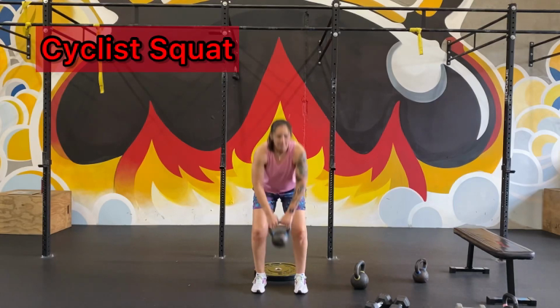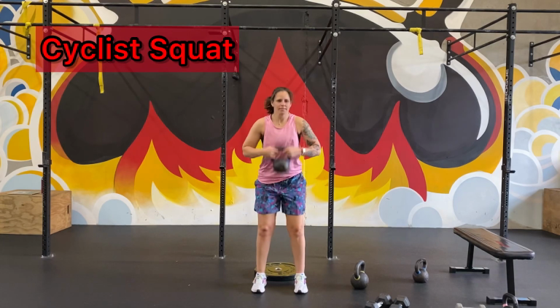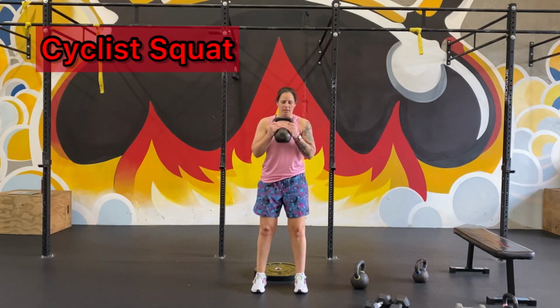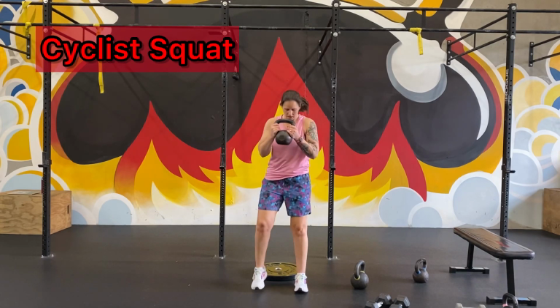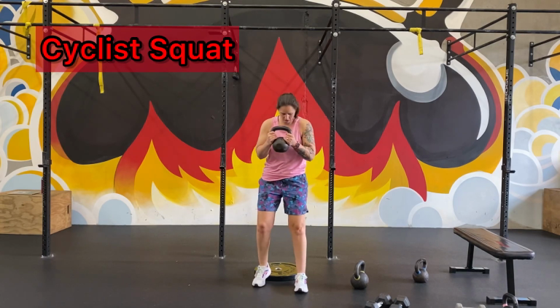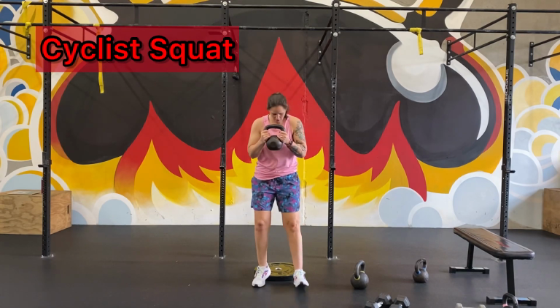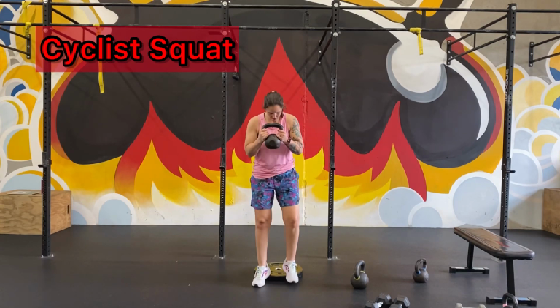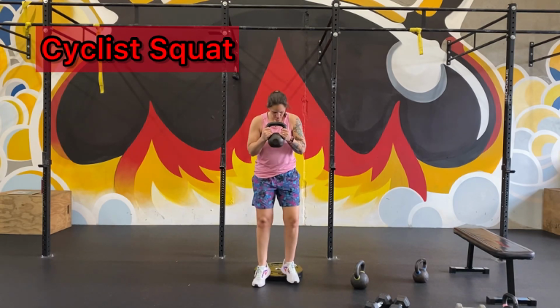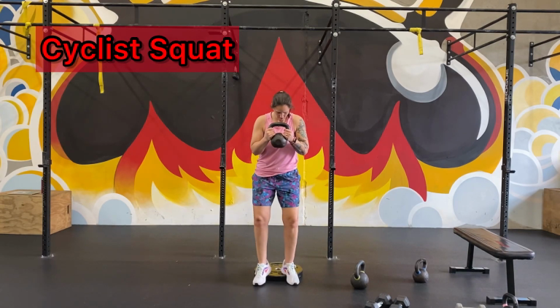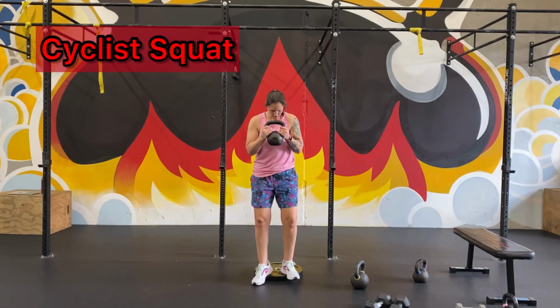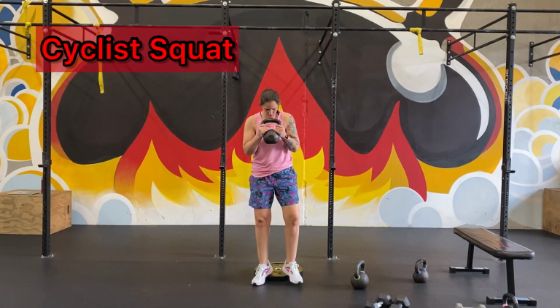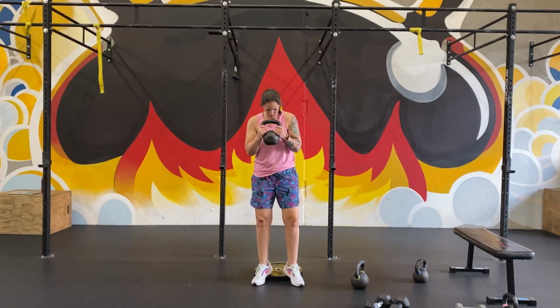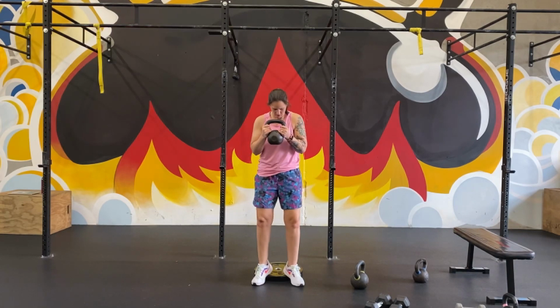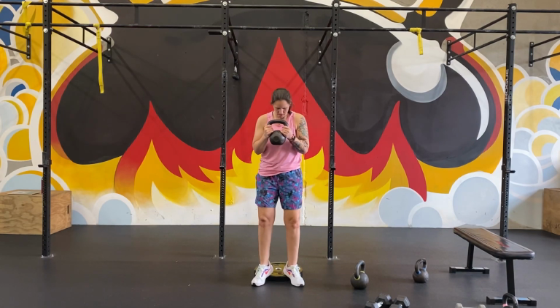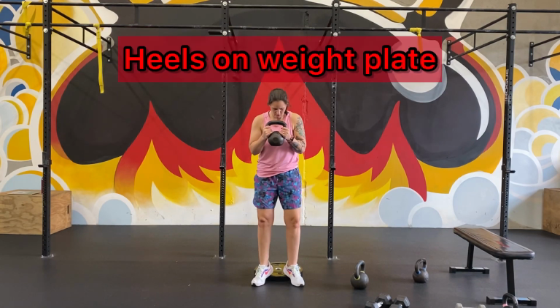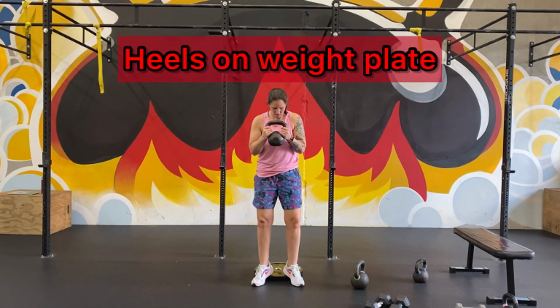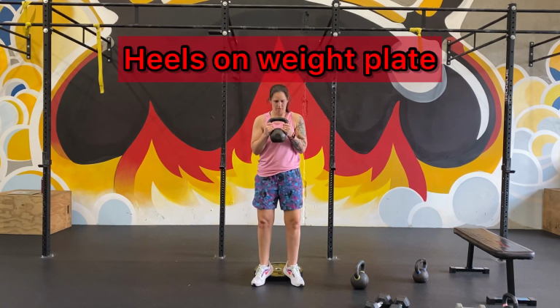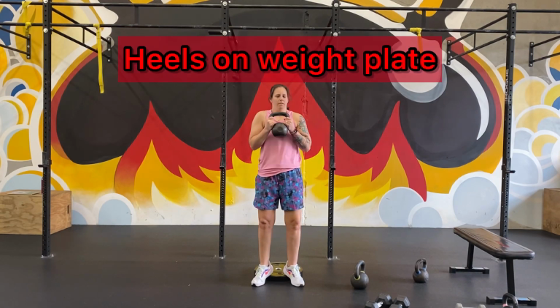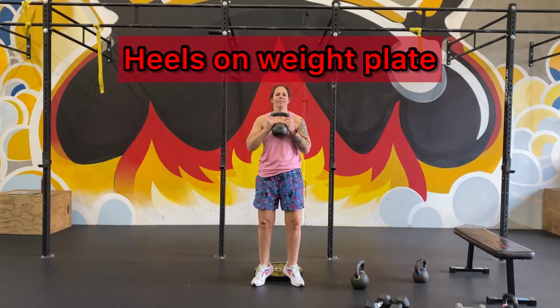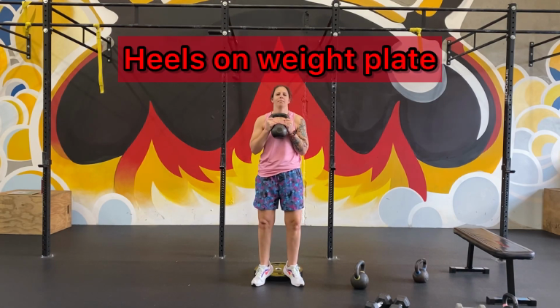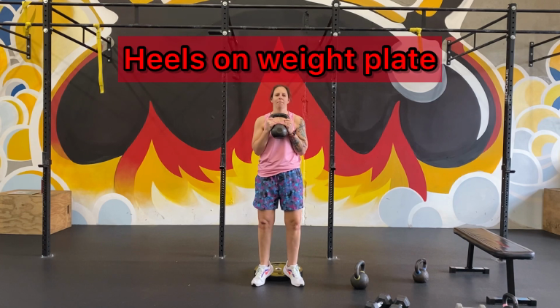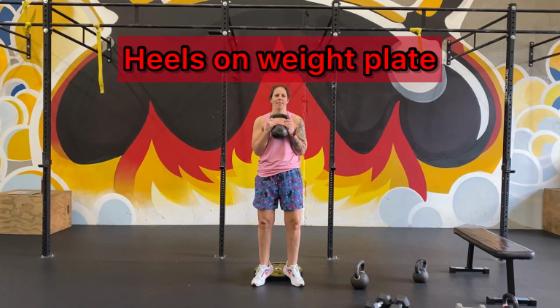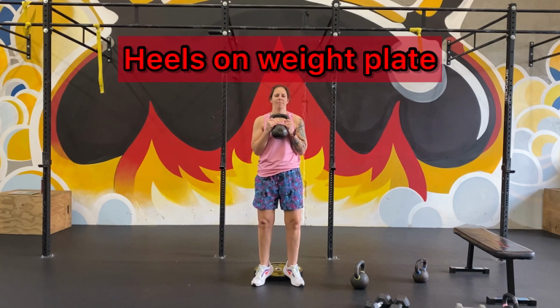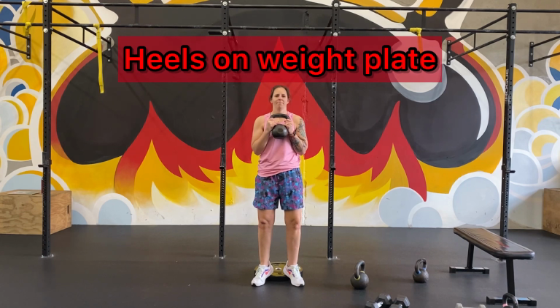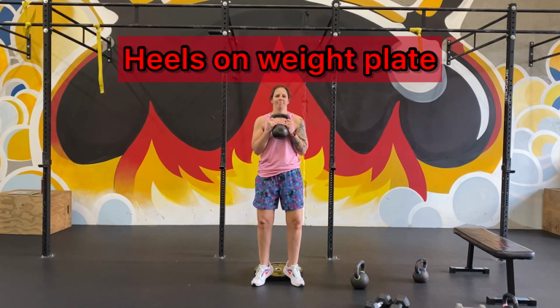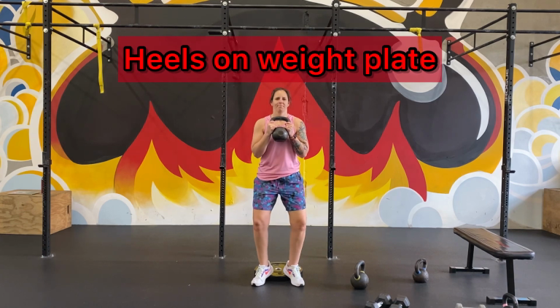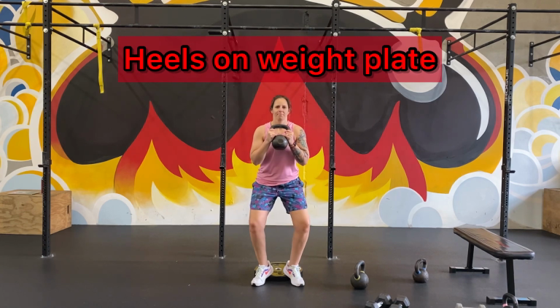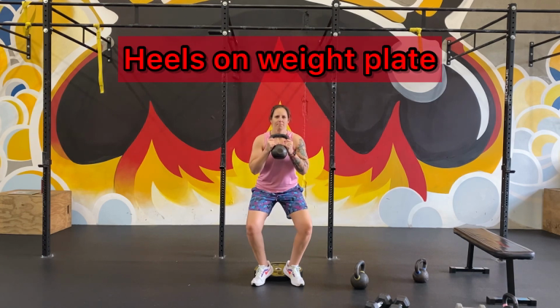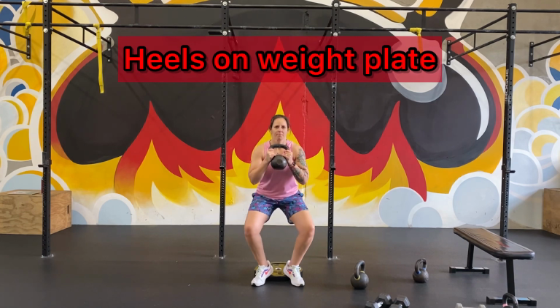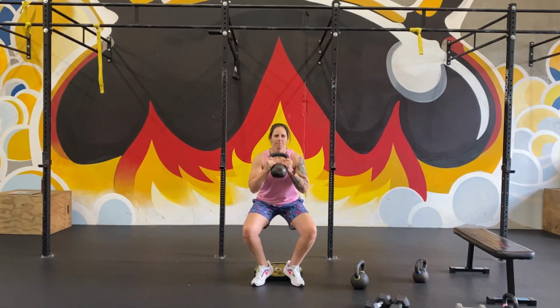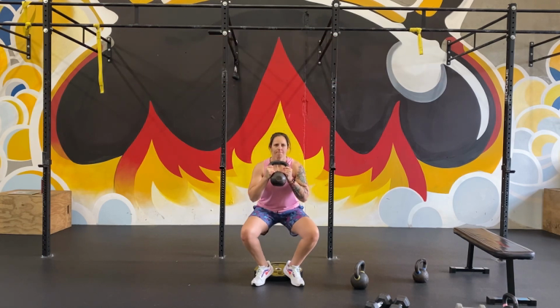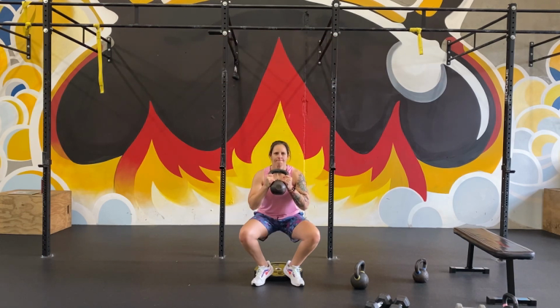We're going to target the quads a little bit more, so you're going to keep your heels a lot closer than you would on a normal squat. You want to elevate them onto something — here I have a weight plate.